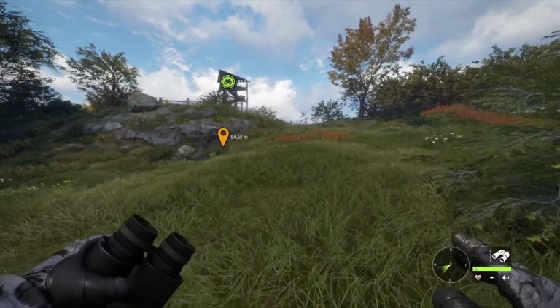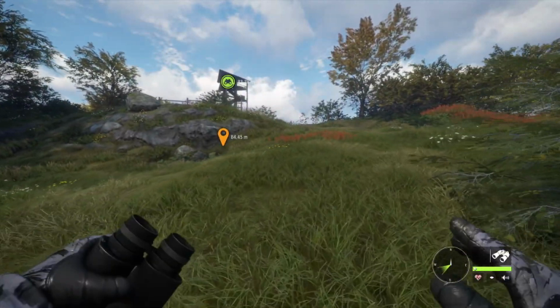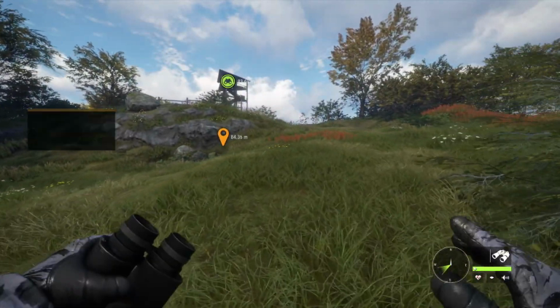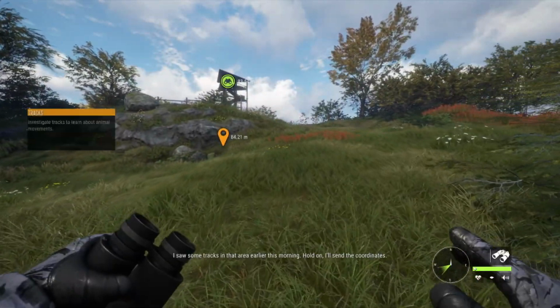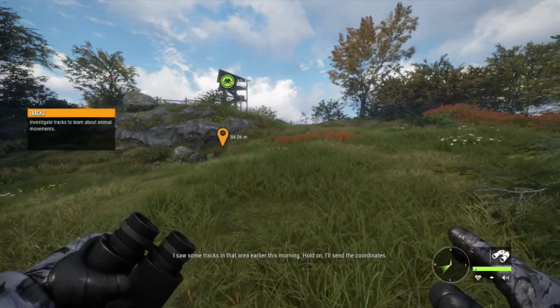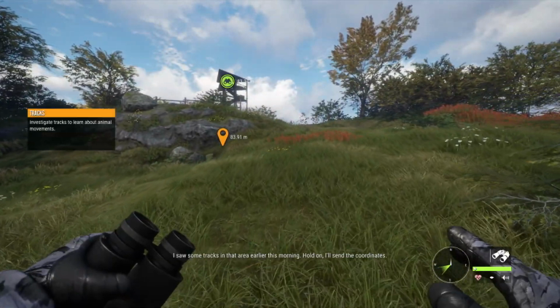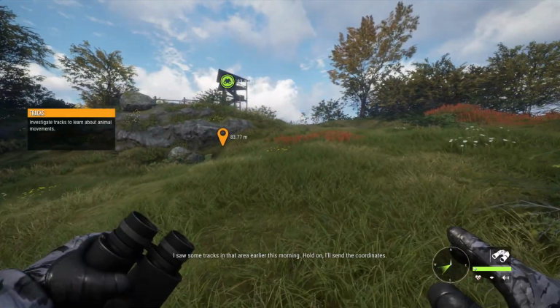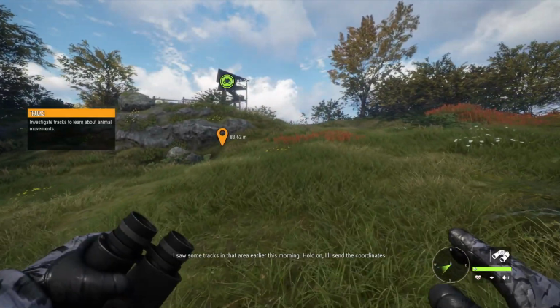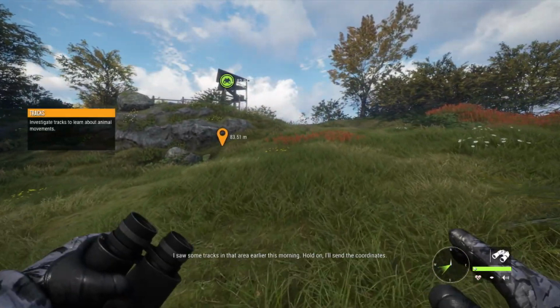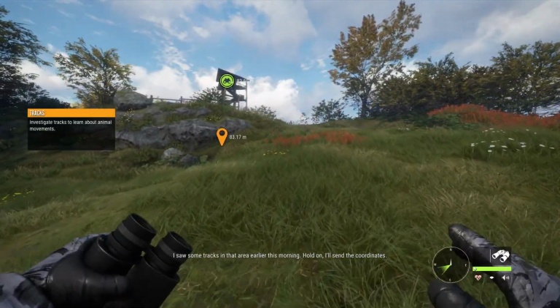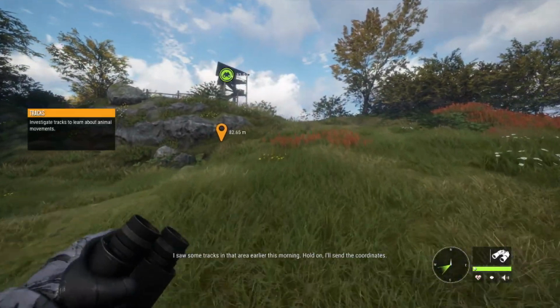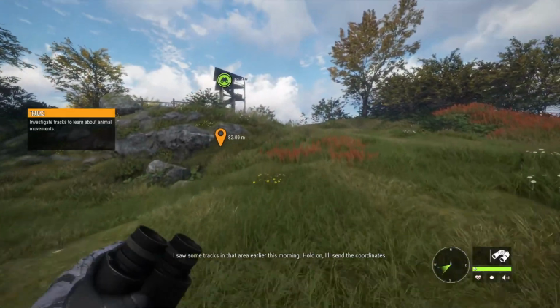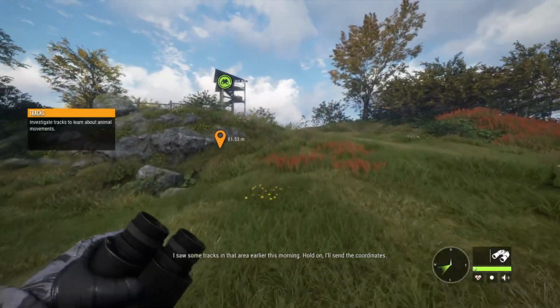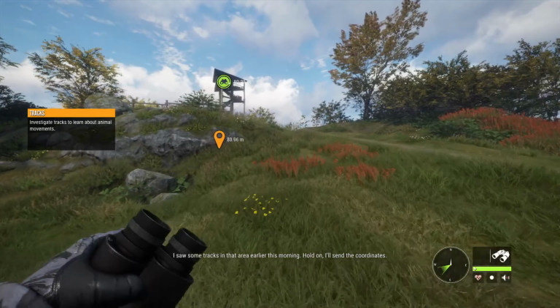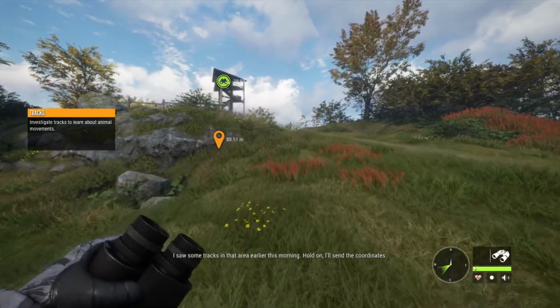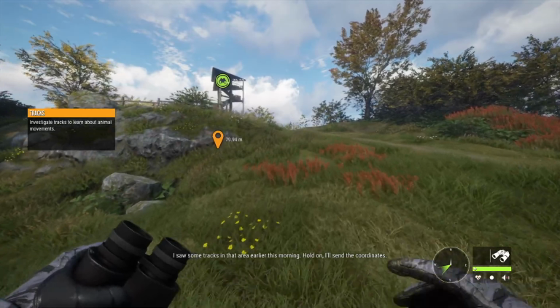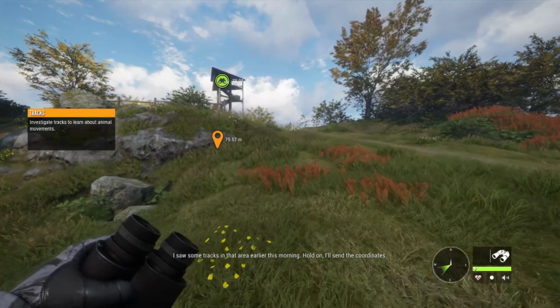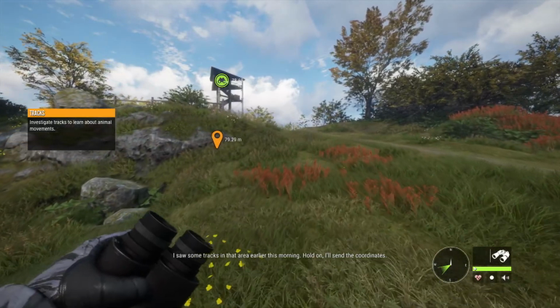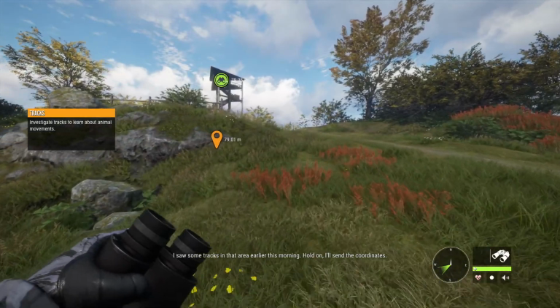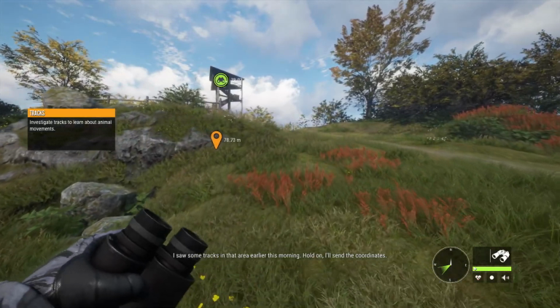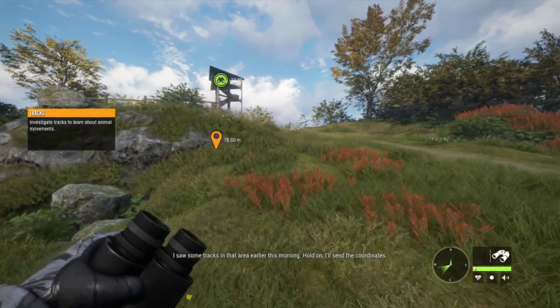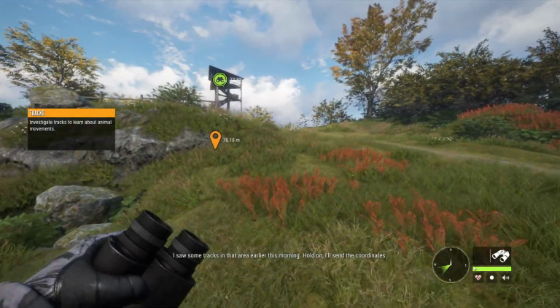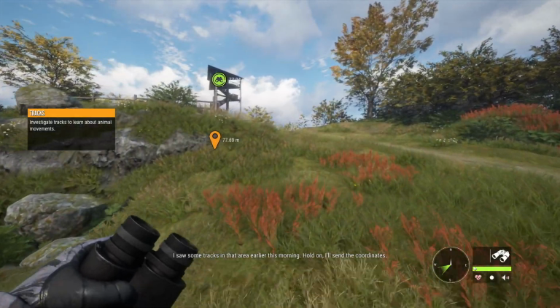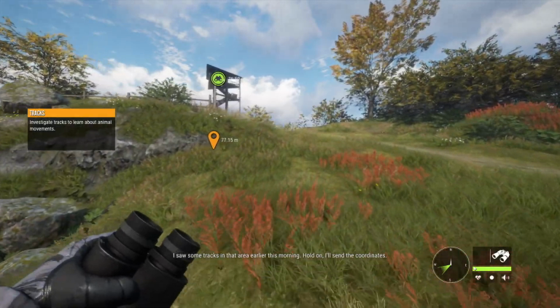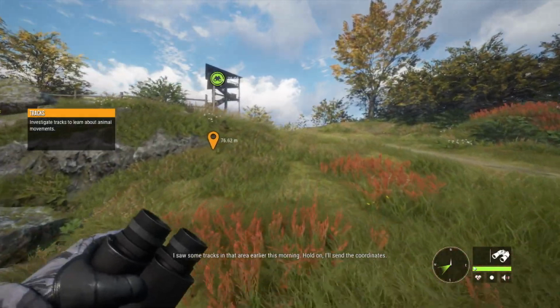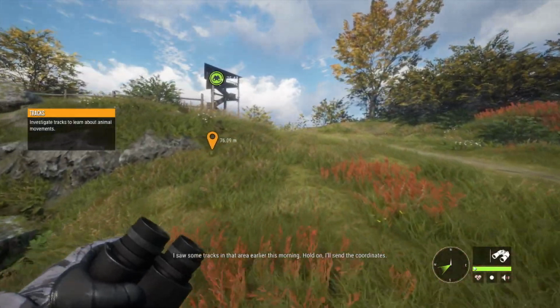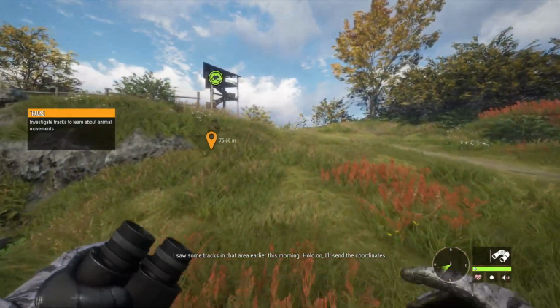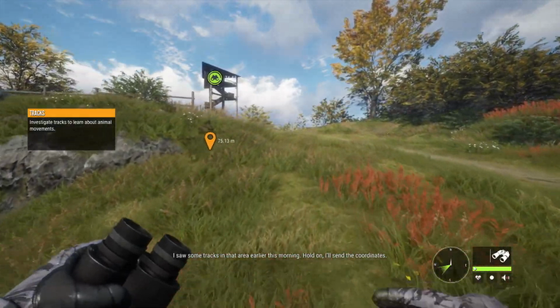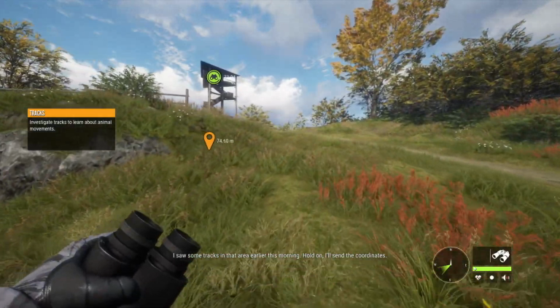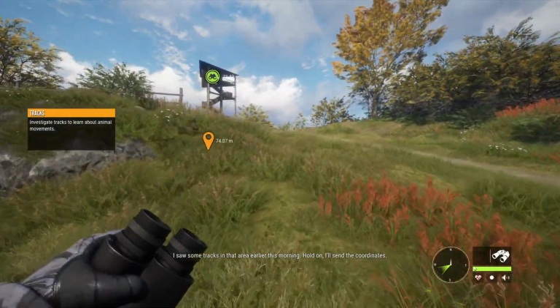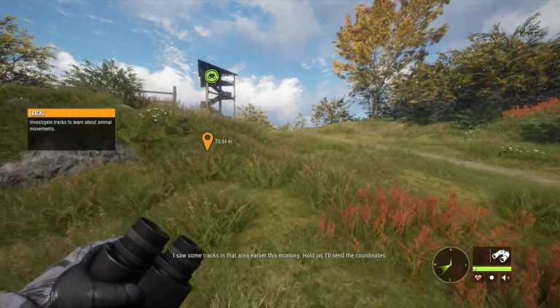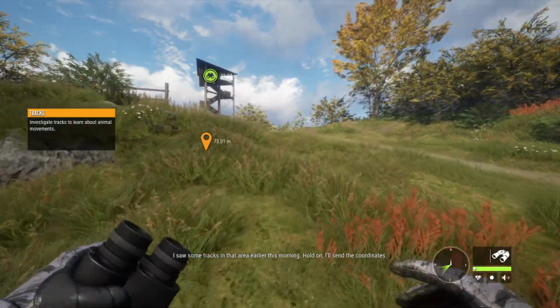I saw some tracks in that area earlier this morning. Hold on, I'll send the coordinates.